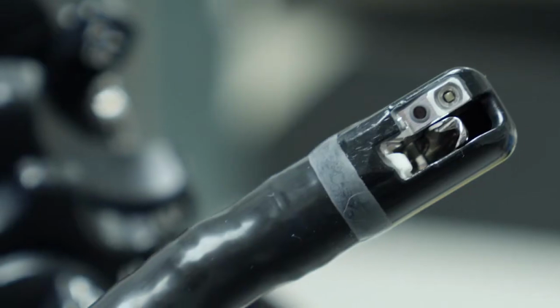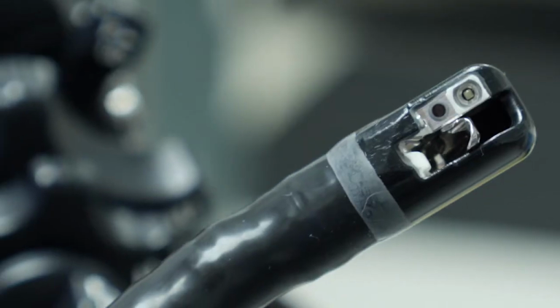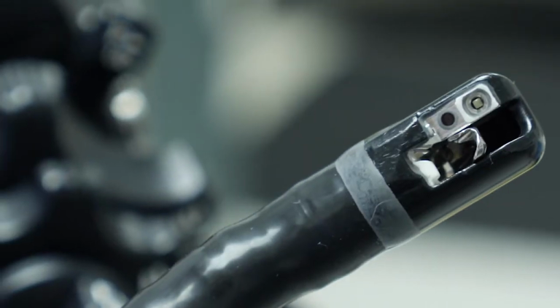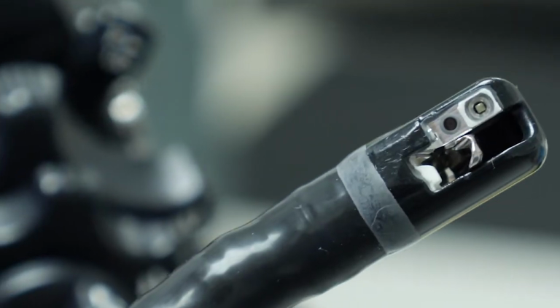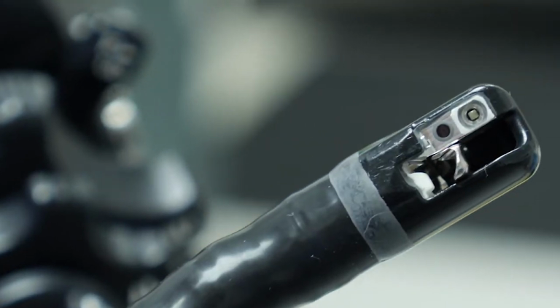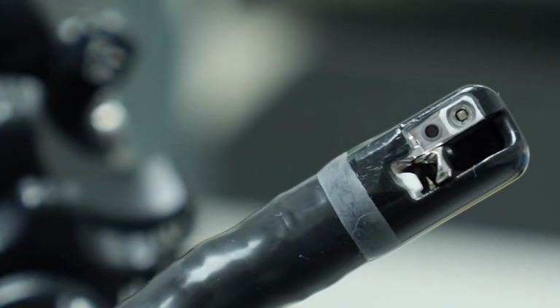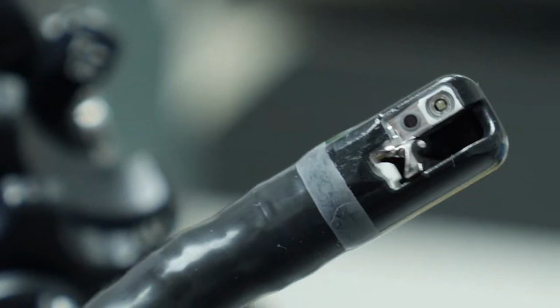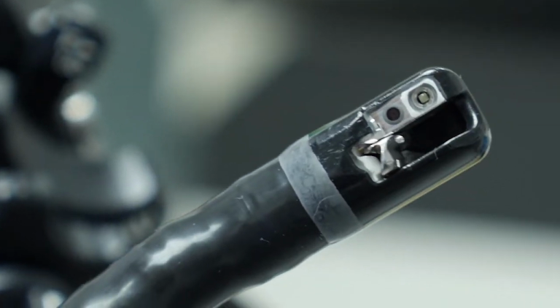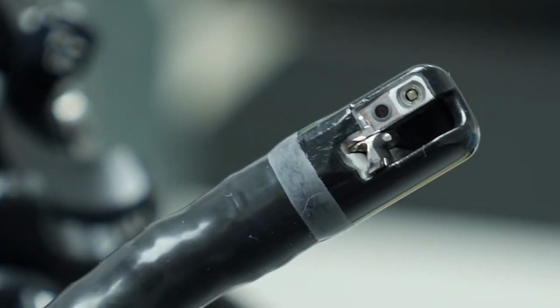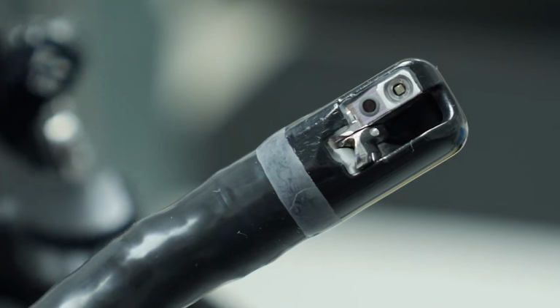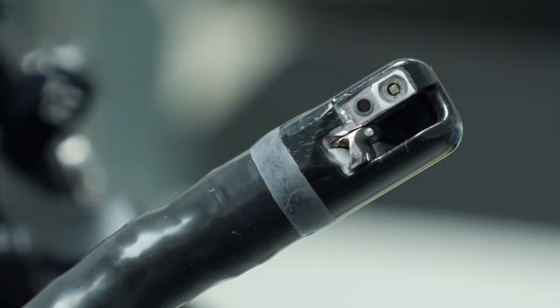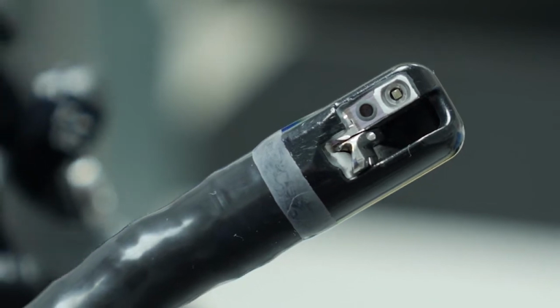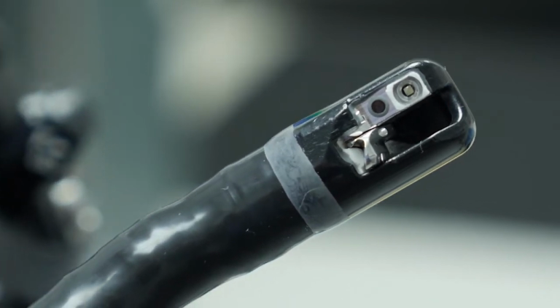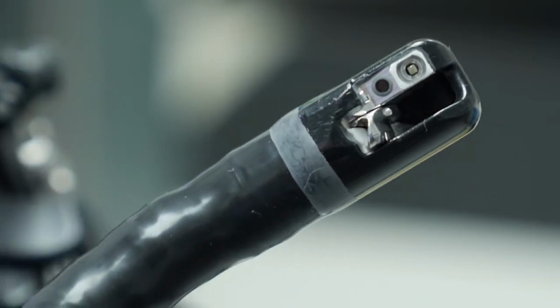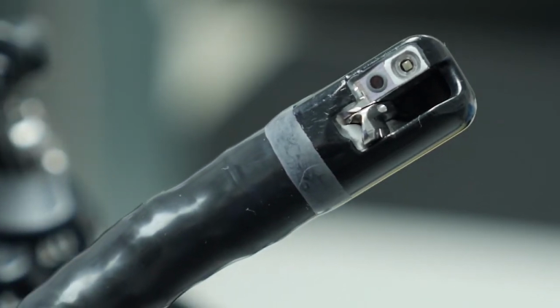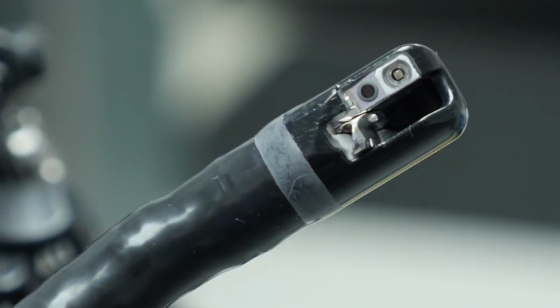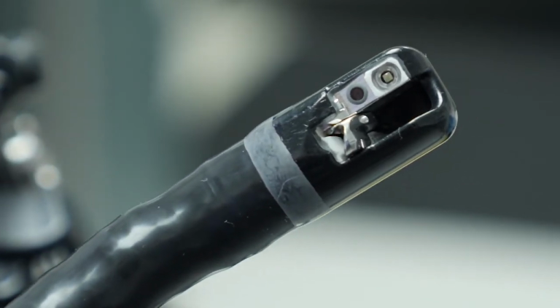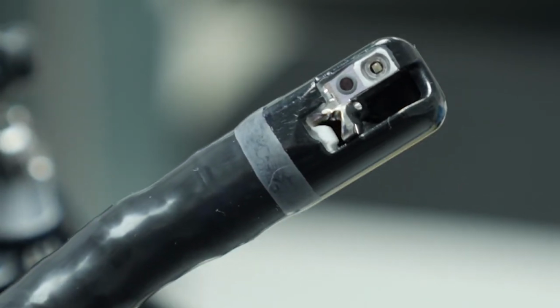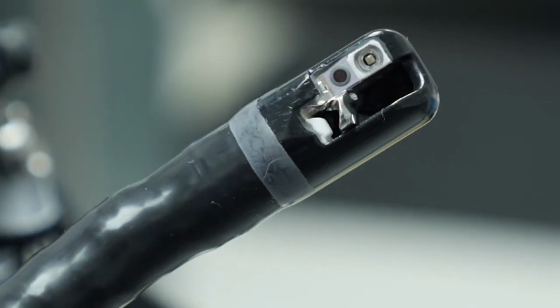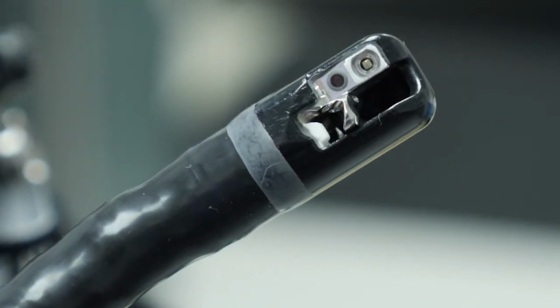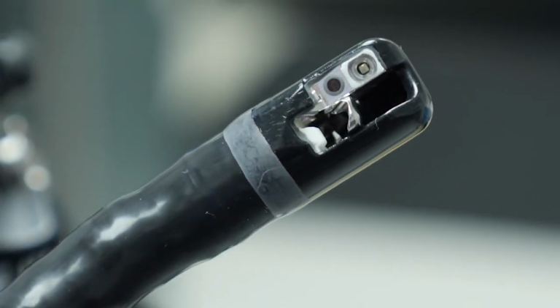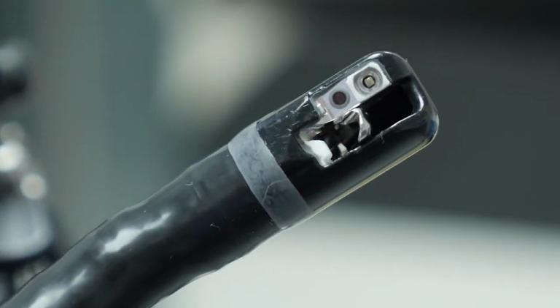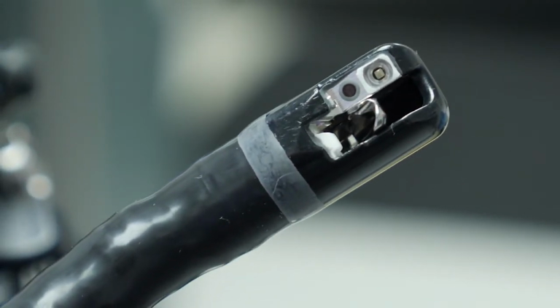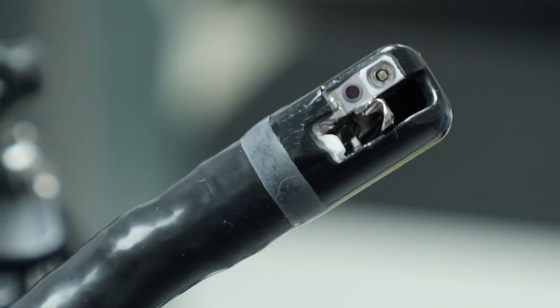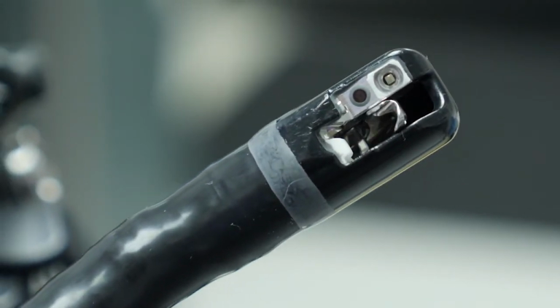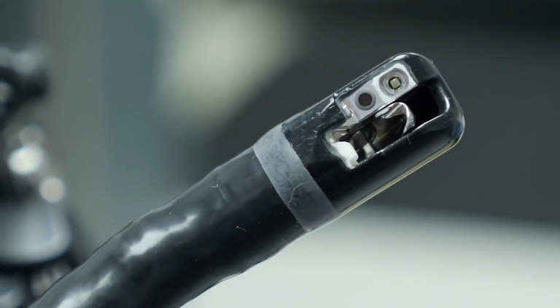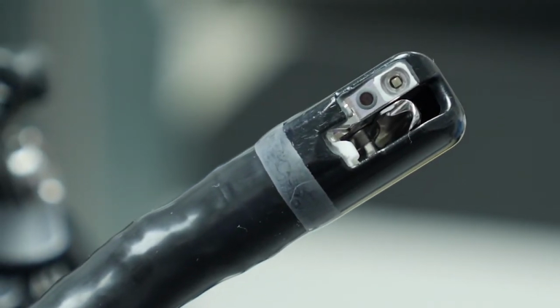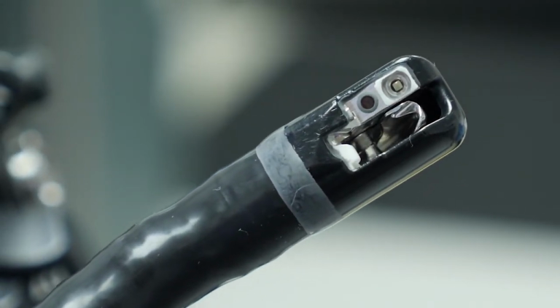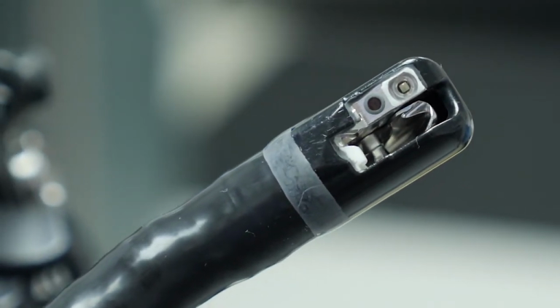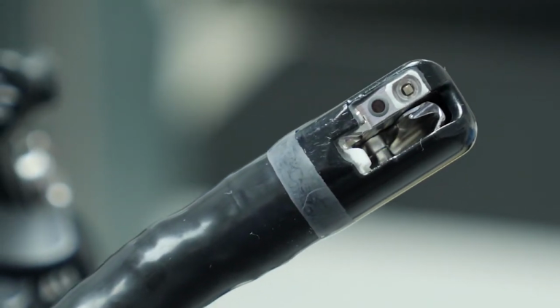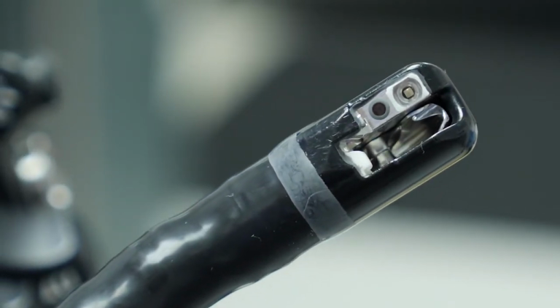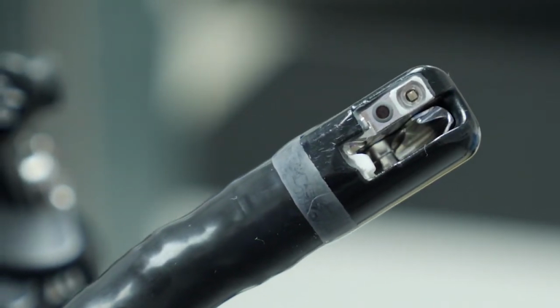Why only the duodenoscopes? This tiny moving part, called an elevator, appears to be the culprit.